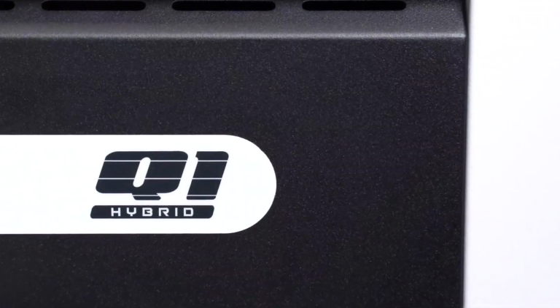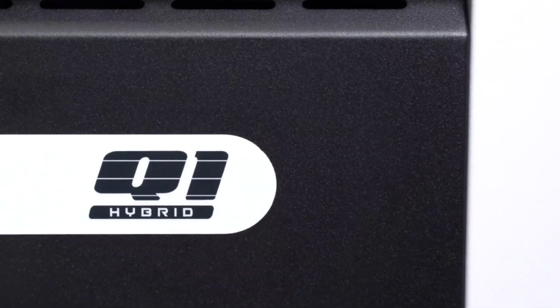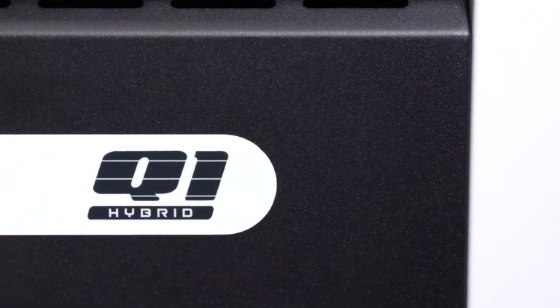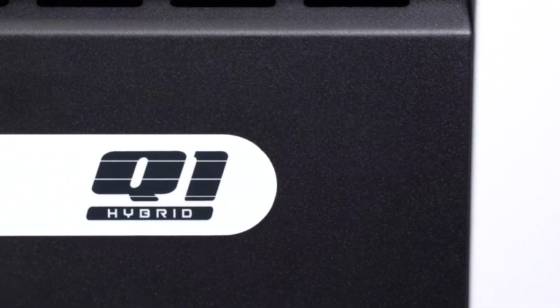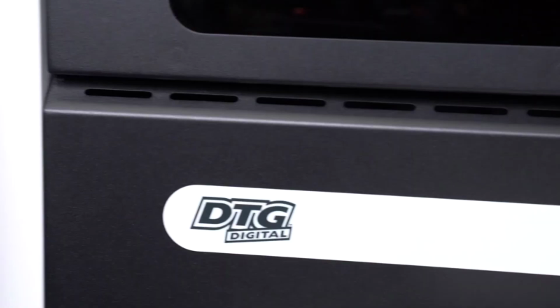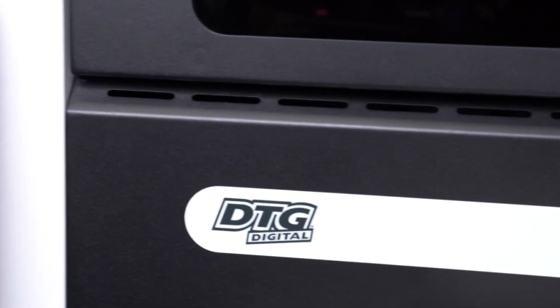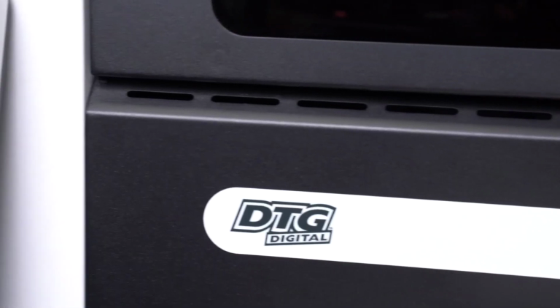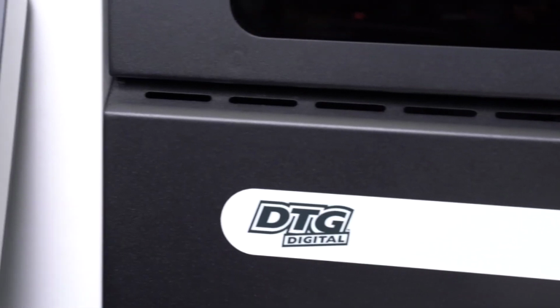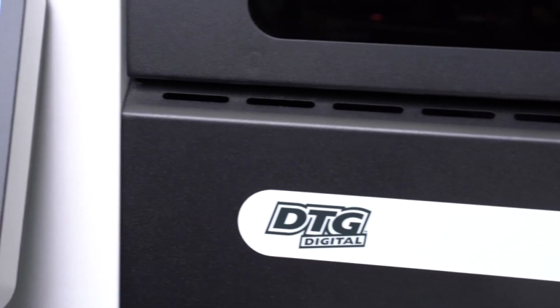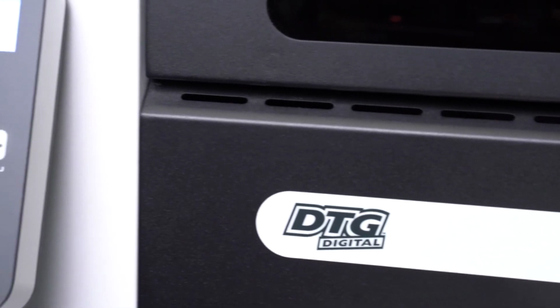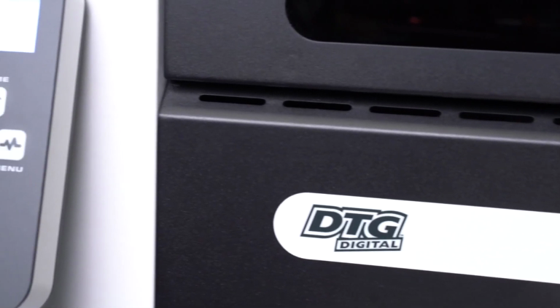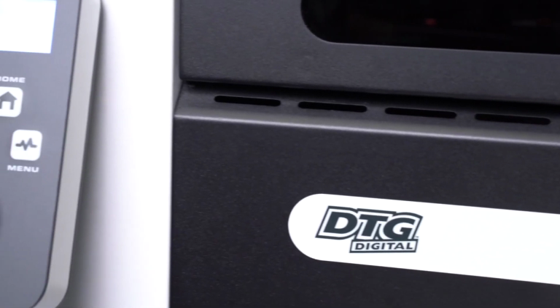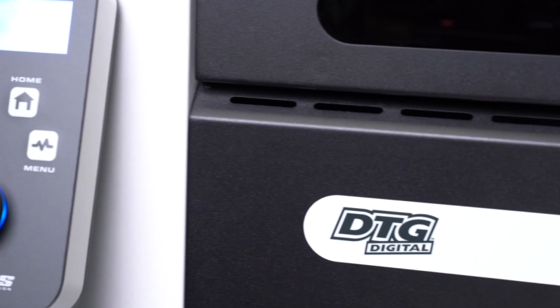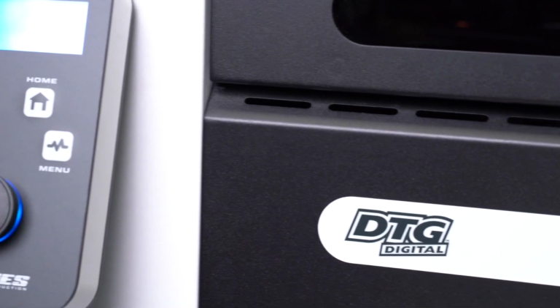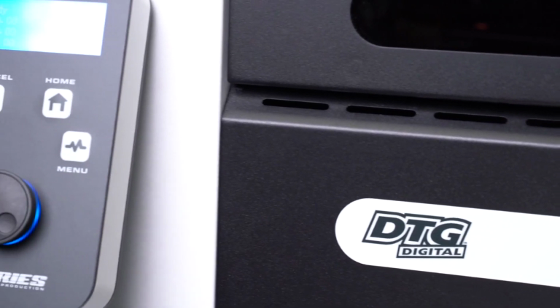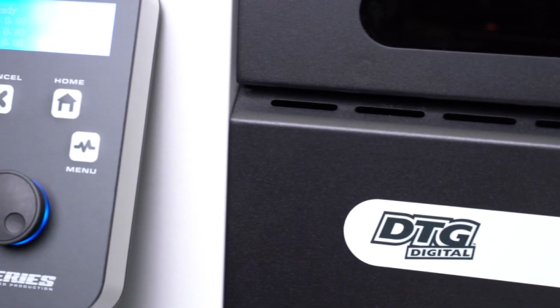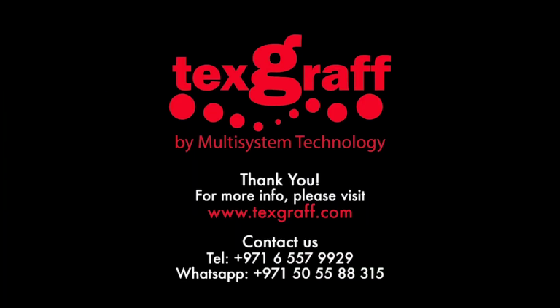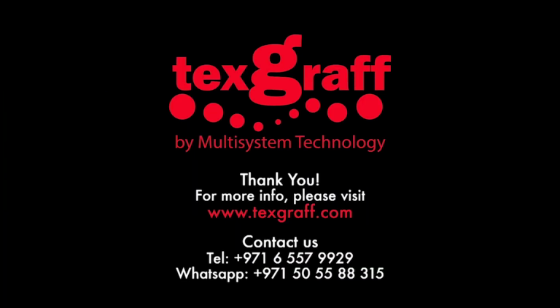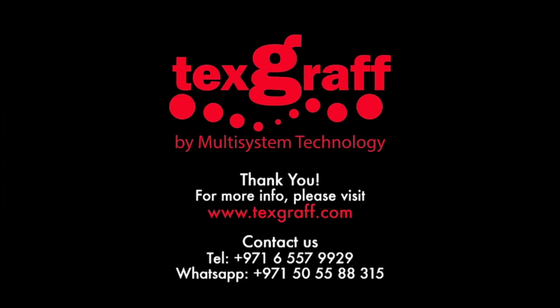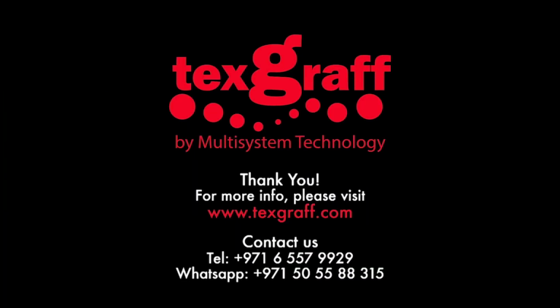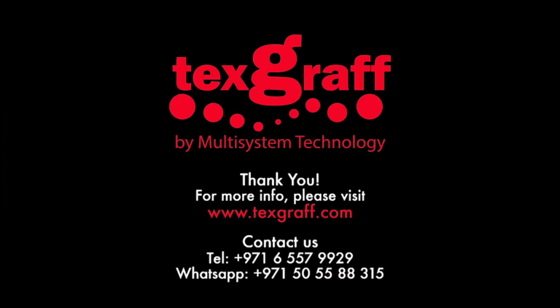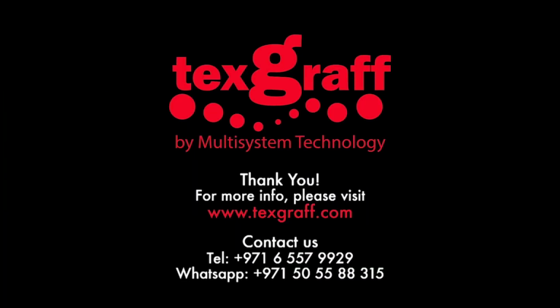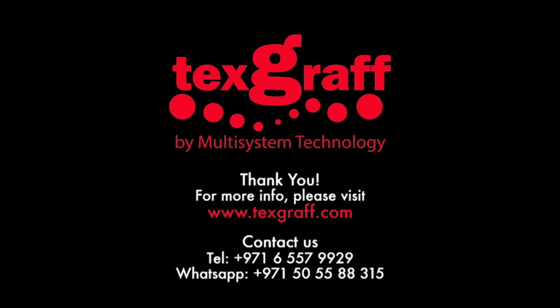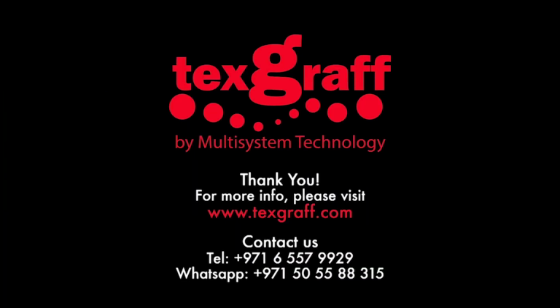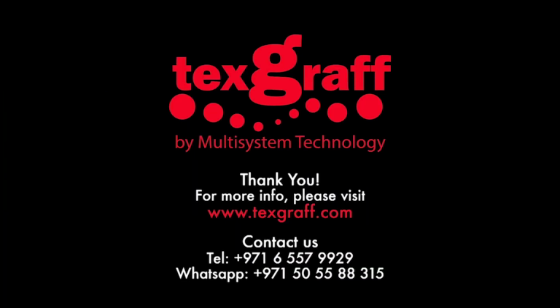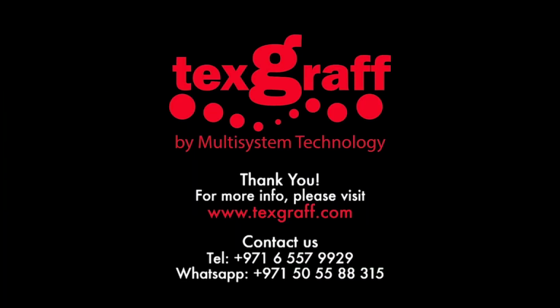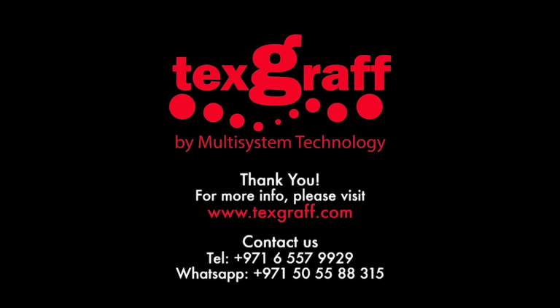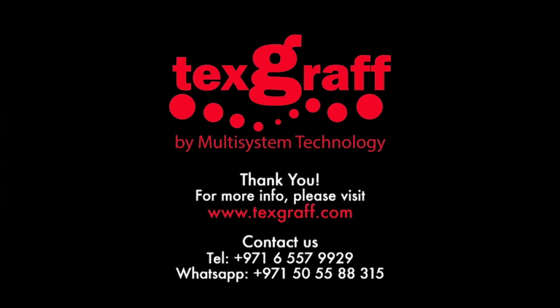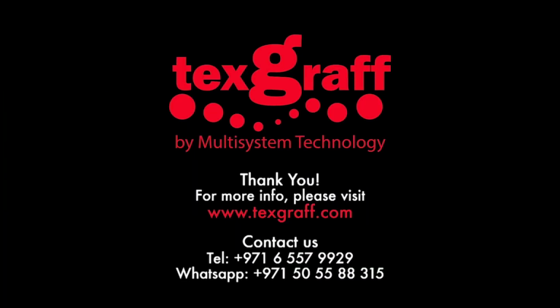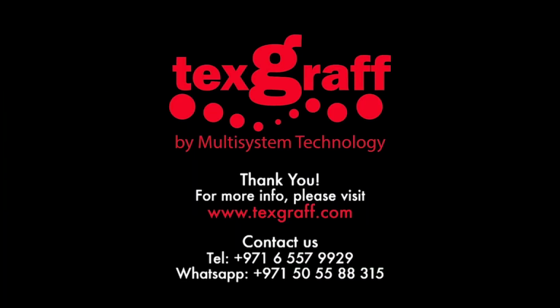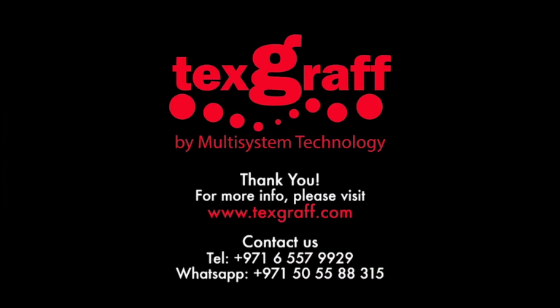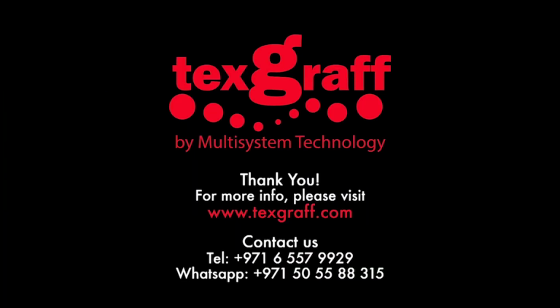To know more about garment decoration and textile printing solutions, visit our website at textgraph.com.